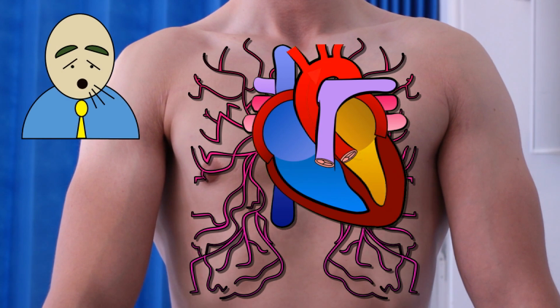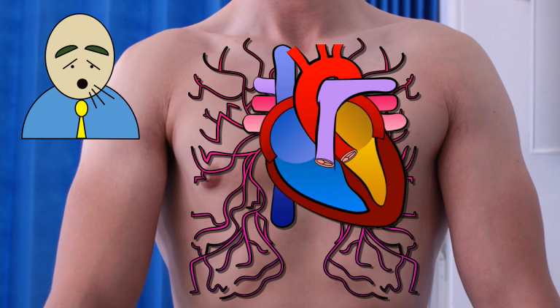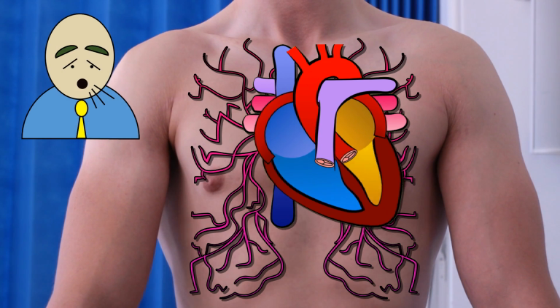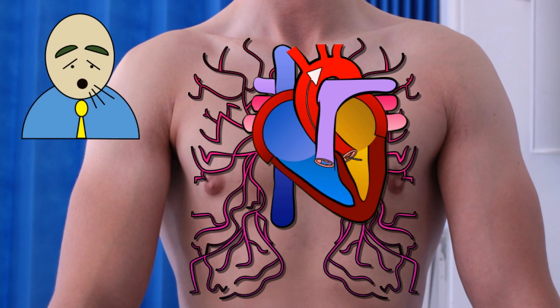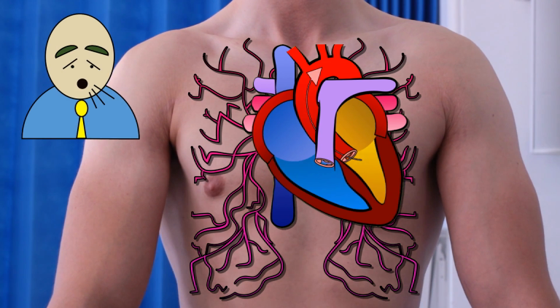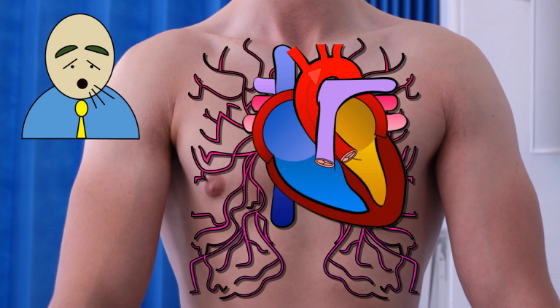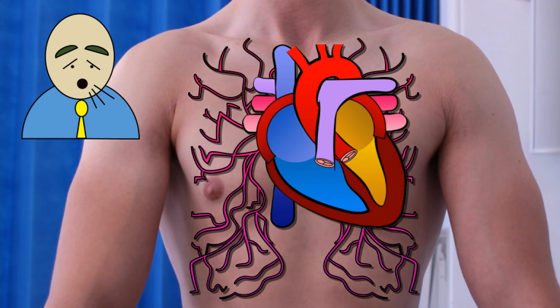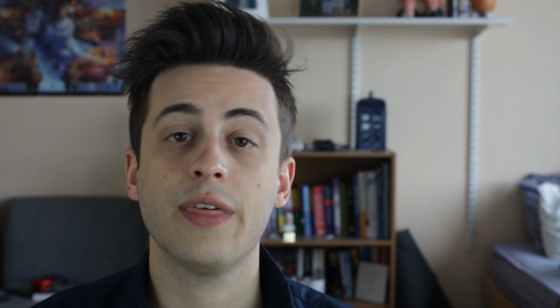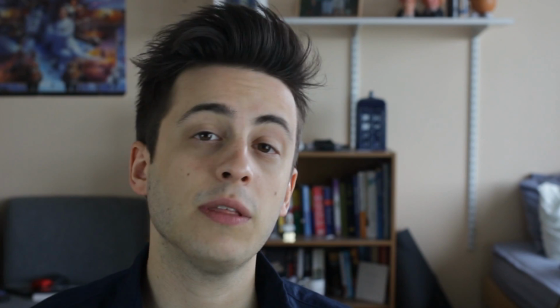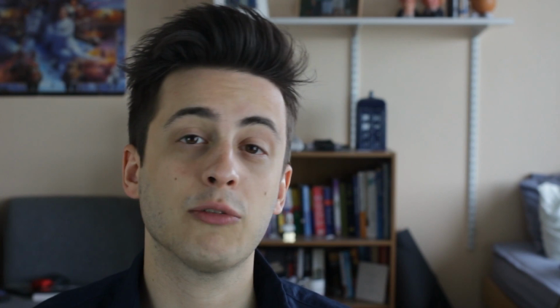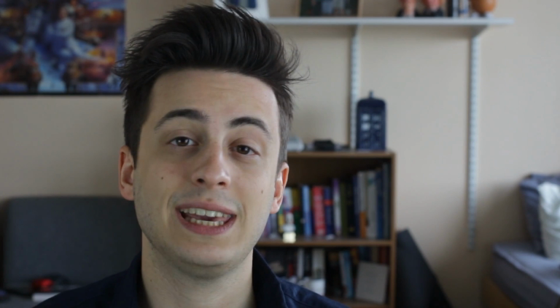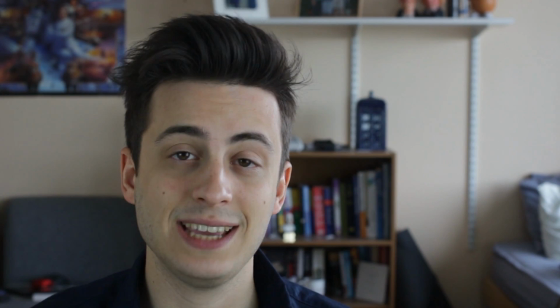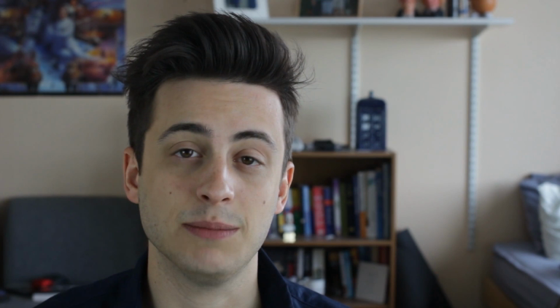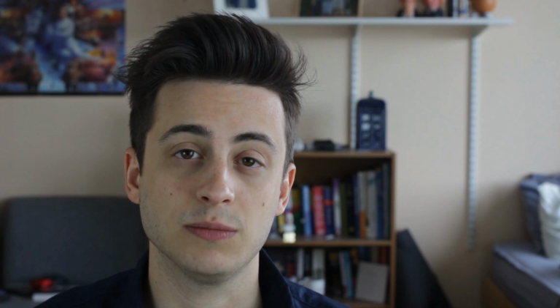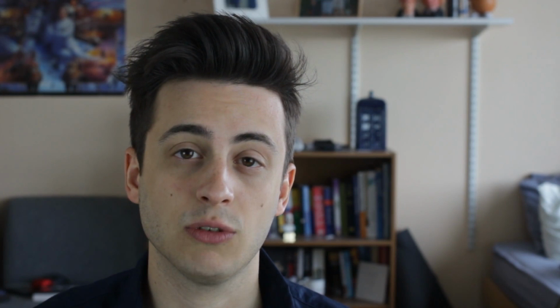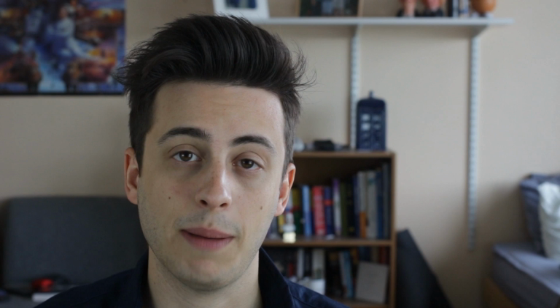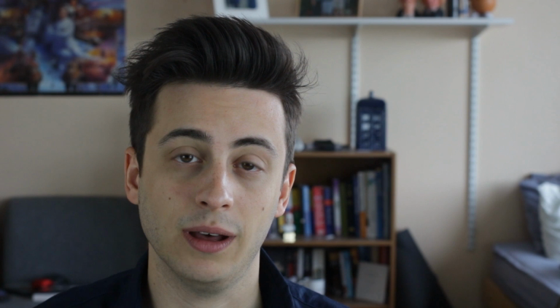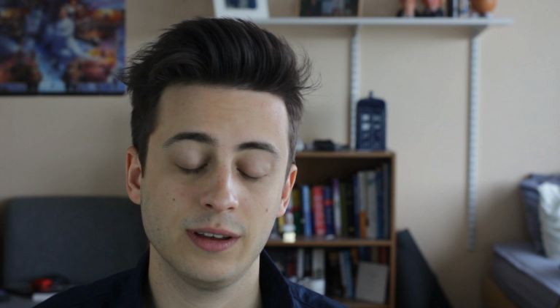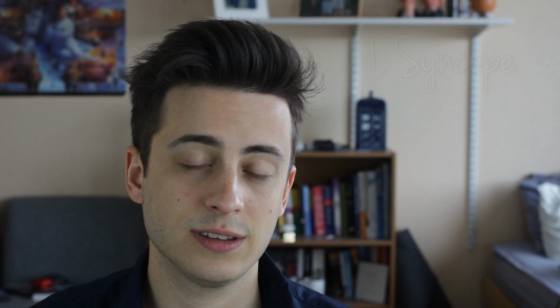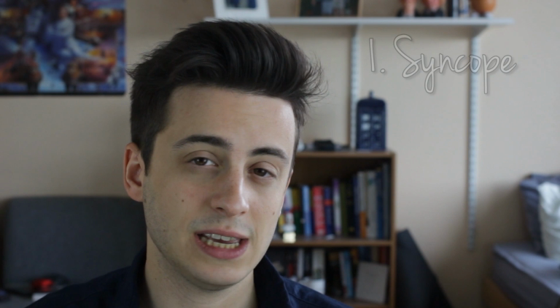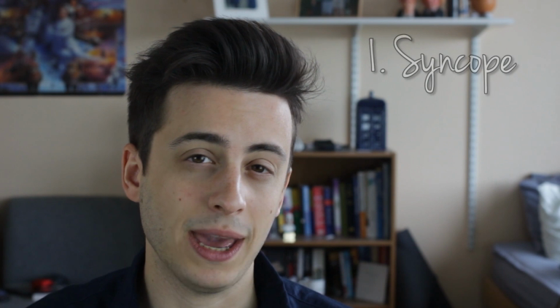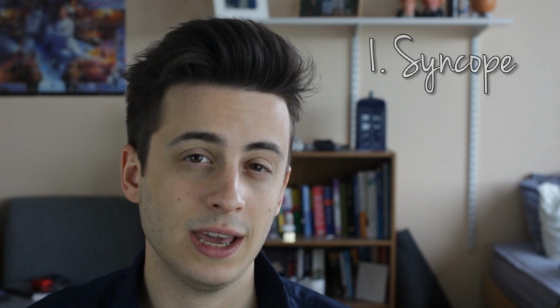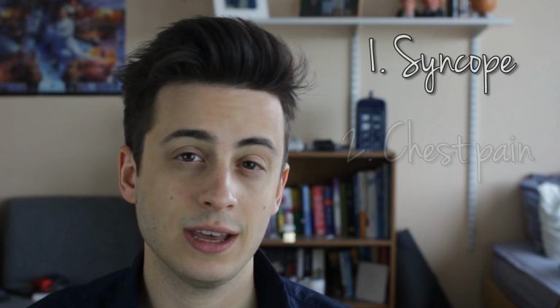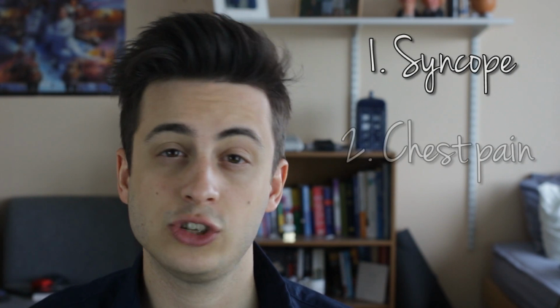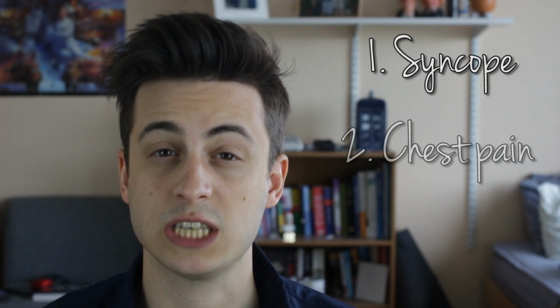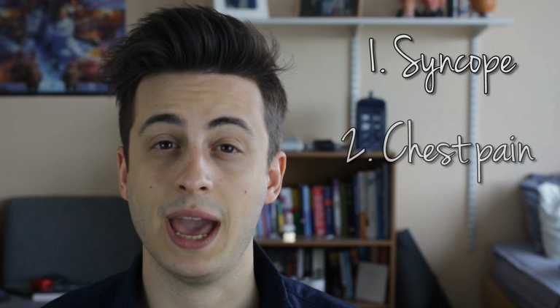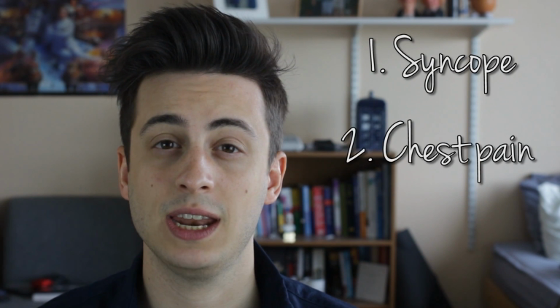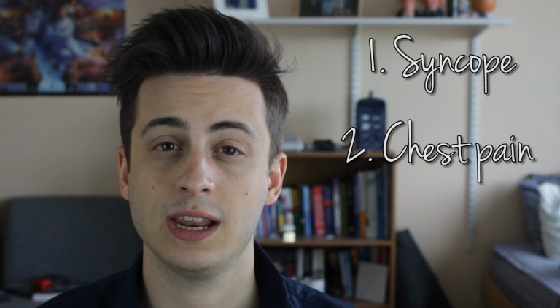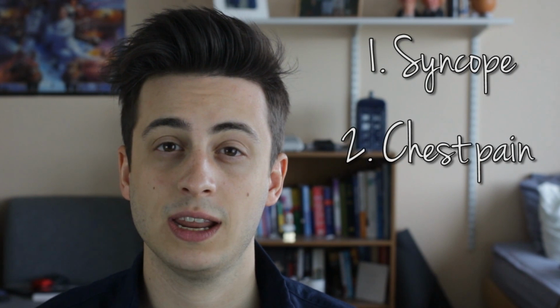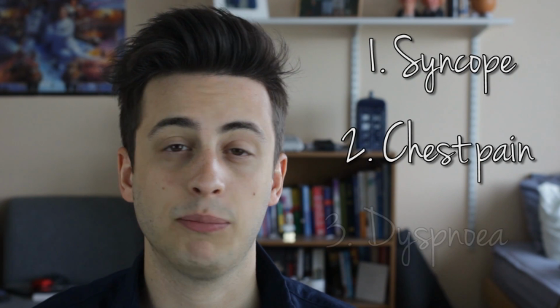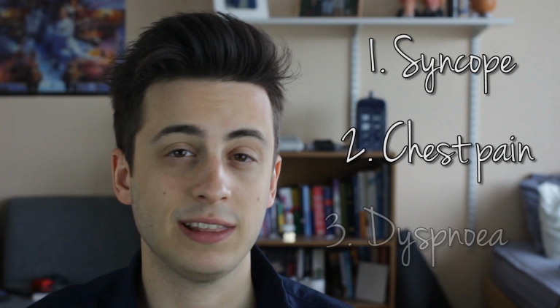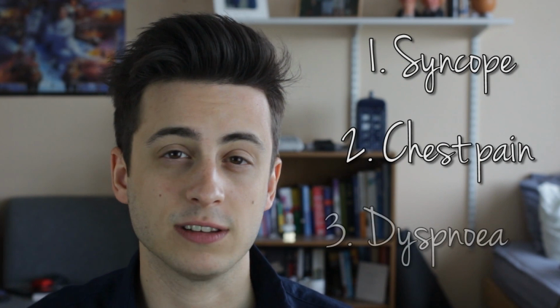Breathlessness. So there are the three key symptoms to remember: syncope, chest pain, and breathlessness.